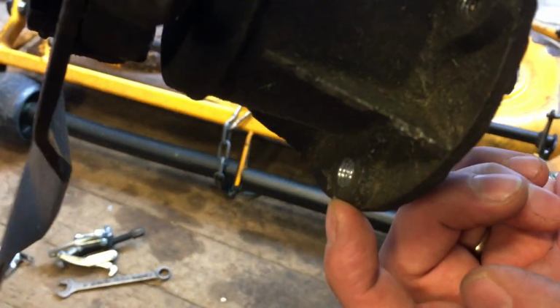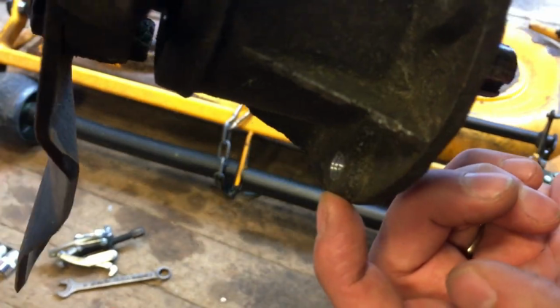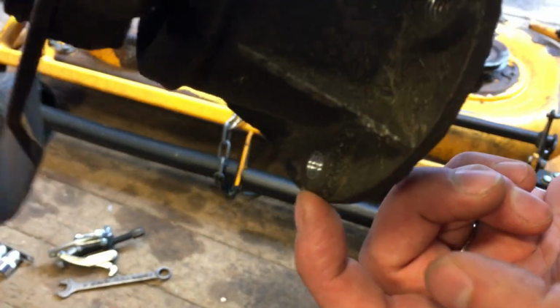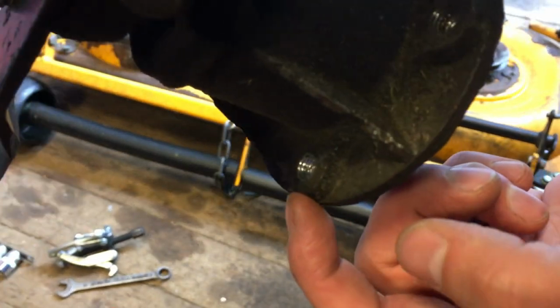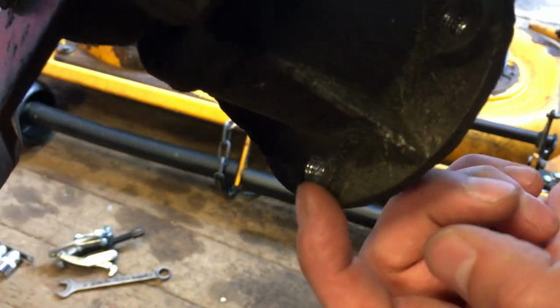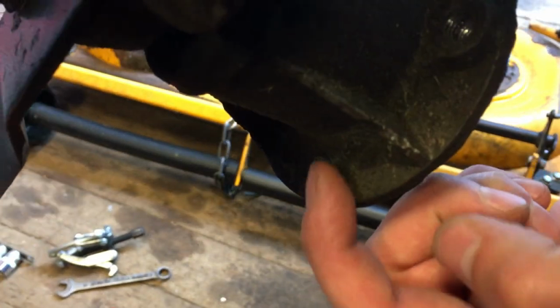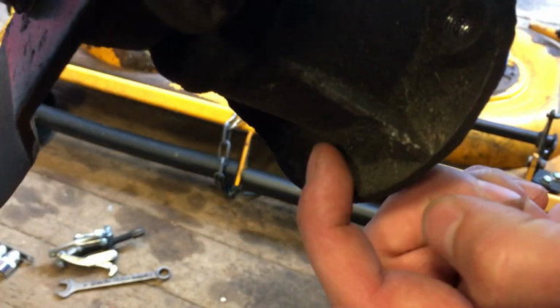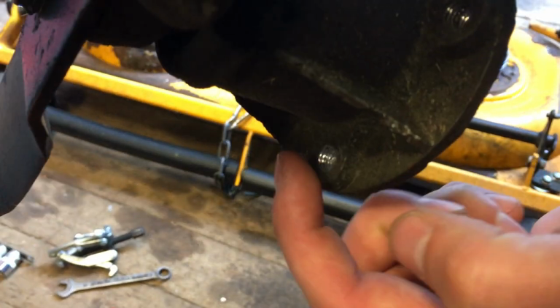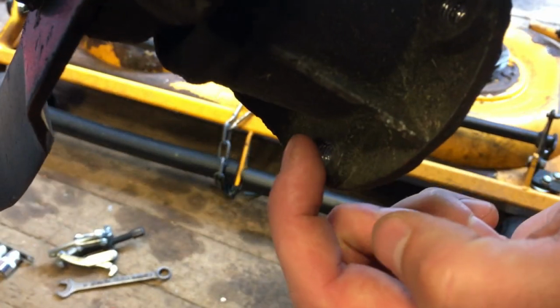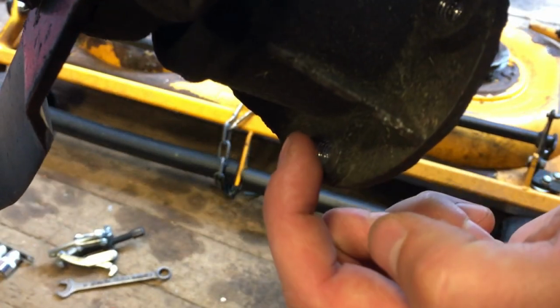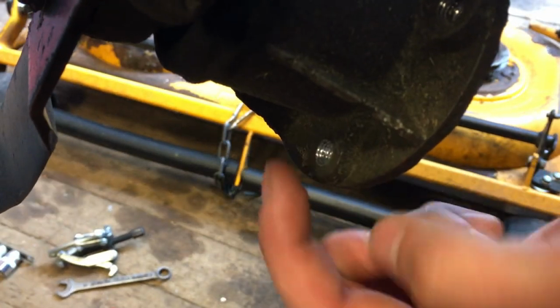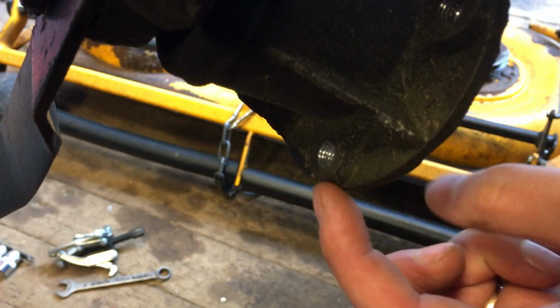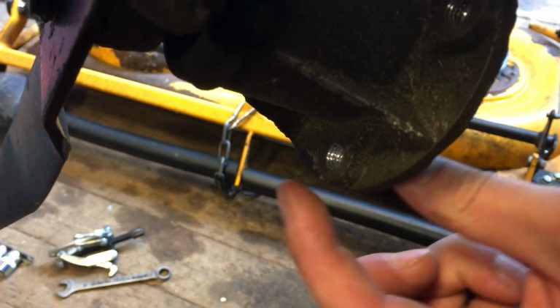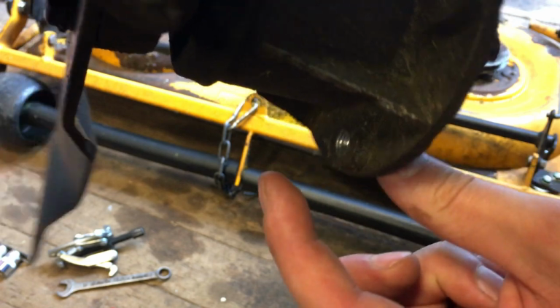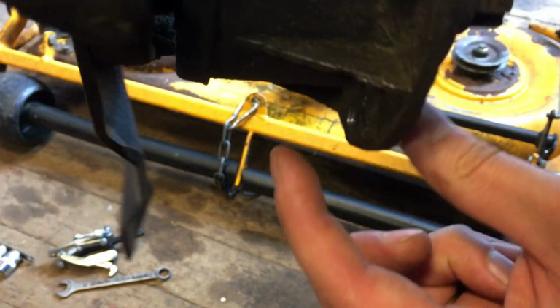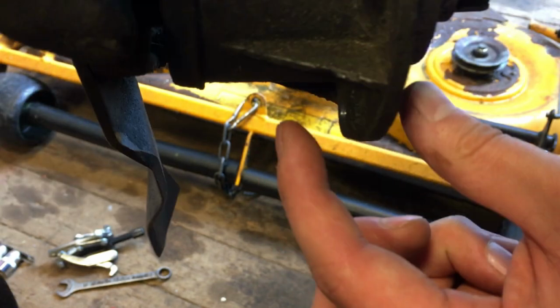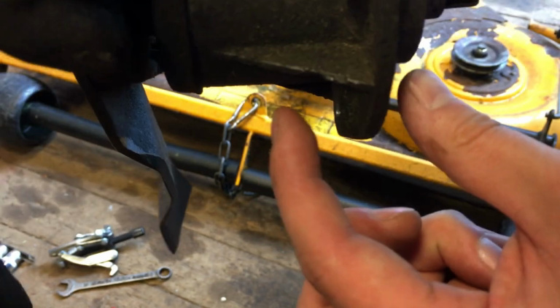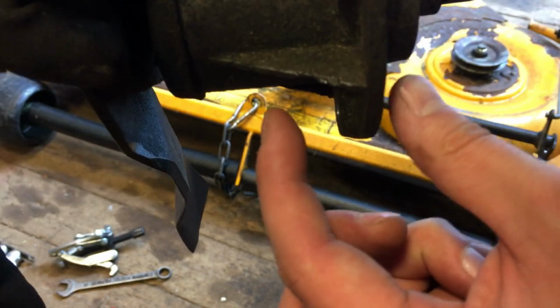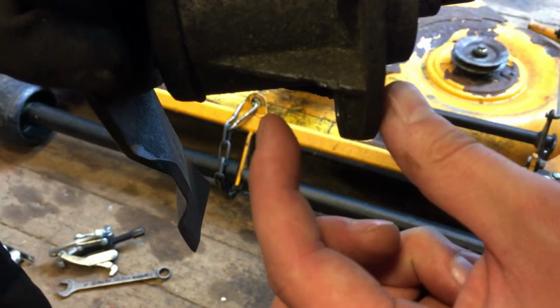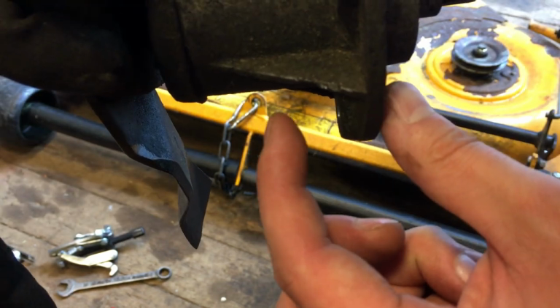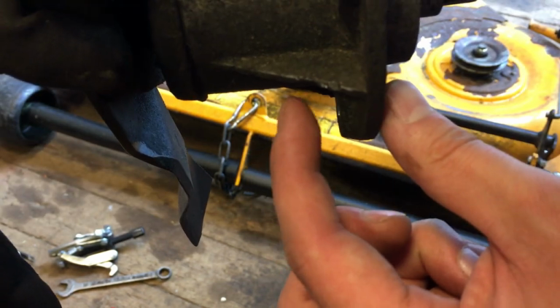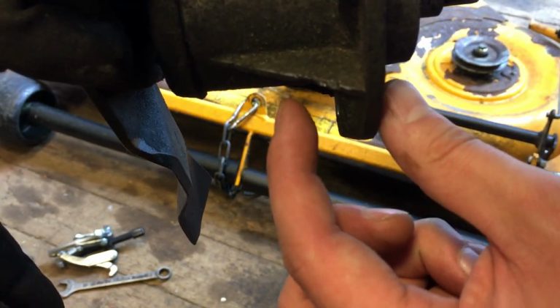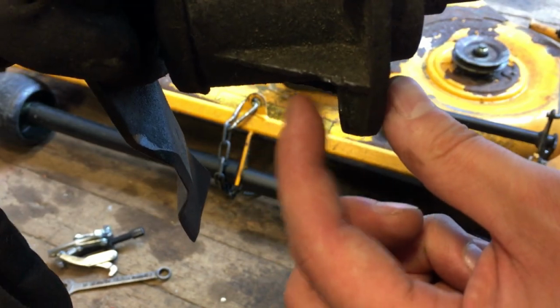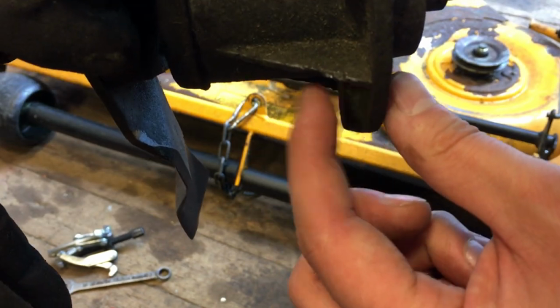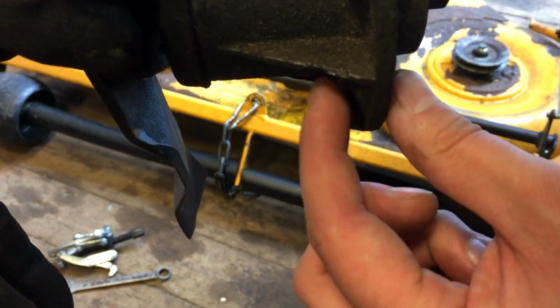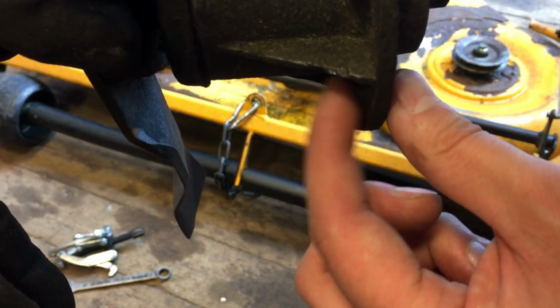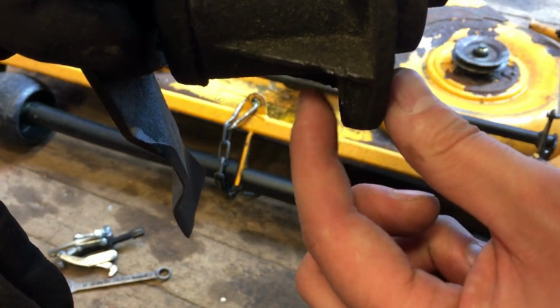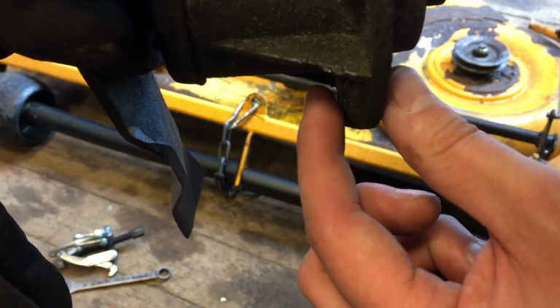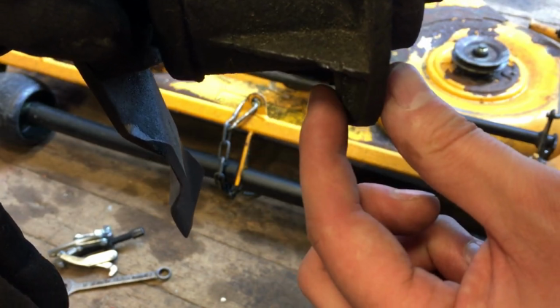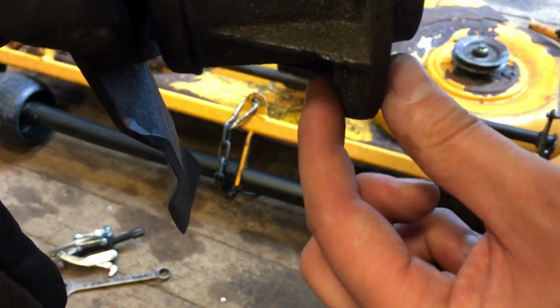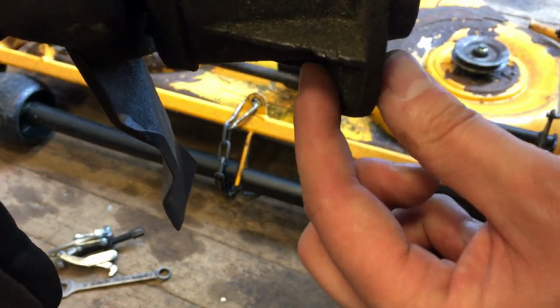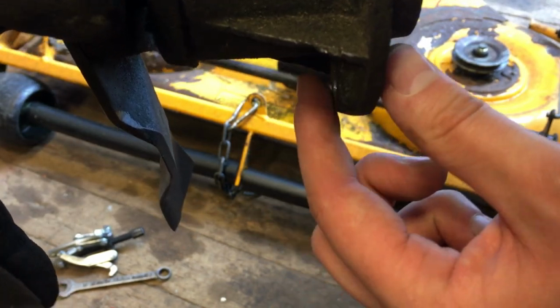It goes straight through, so we can put a slightly longer bolt and a nut on this side. No problem.